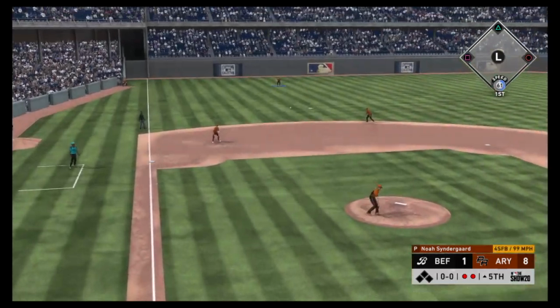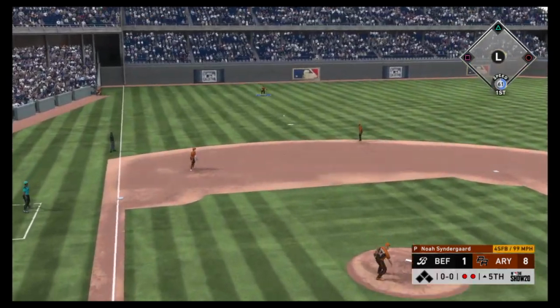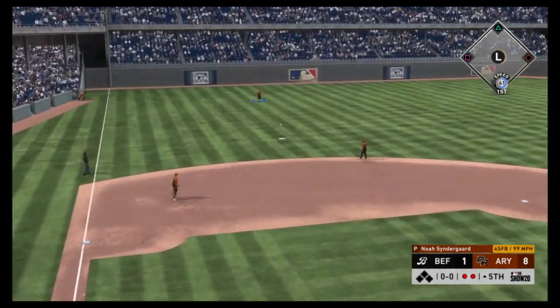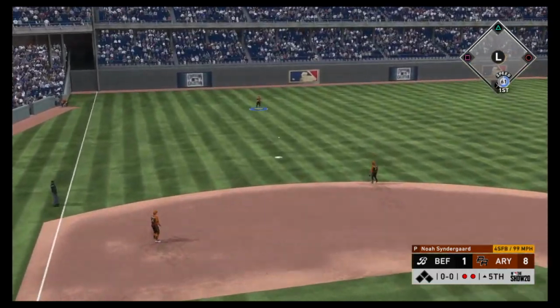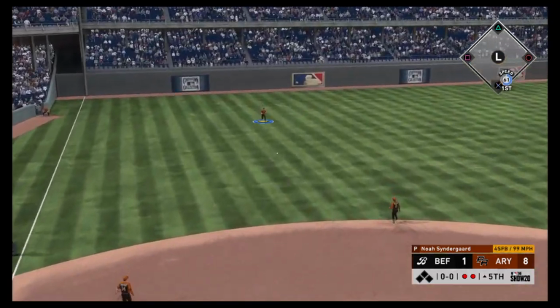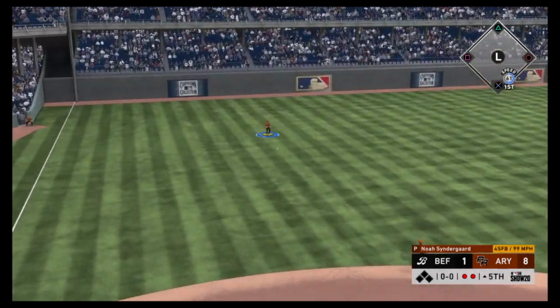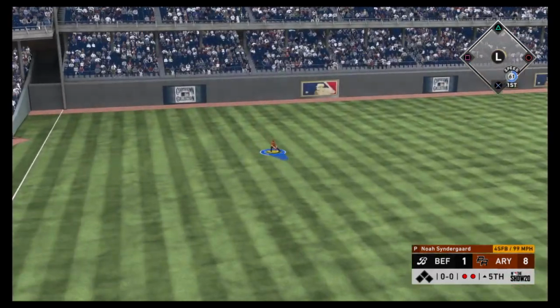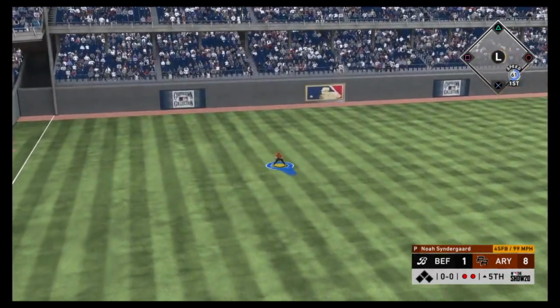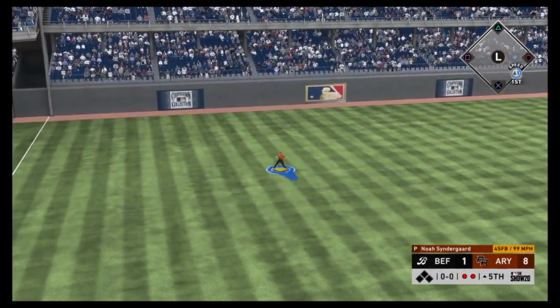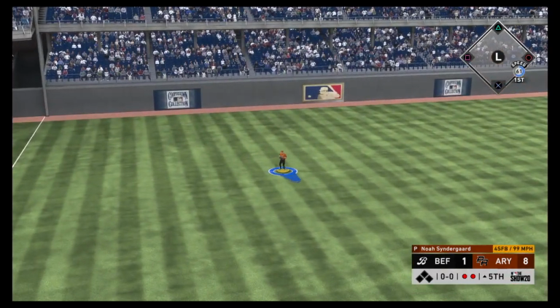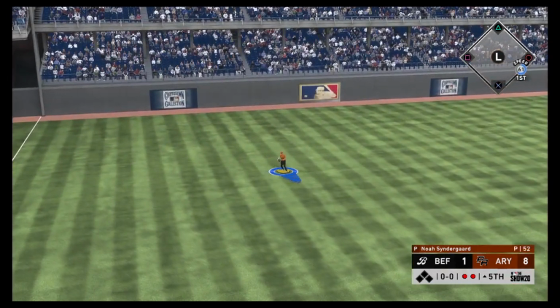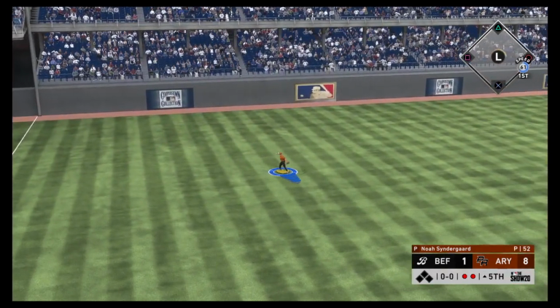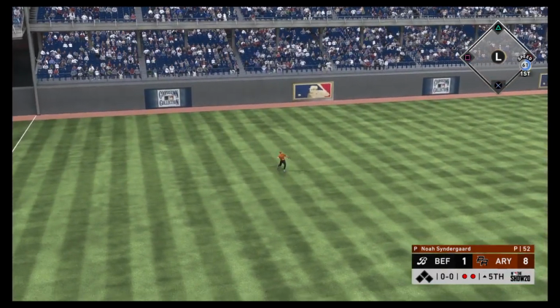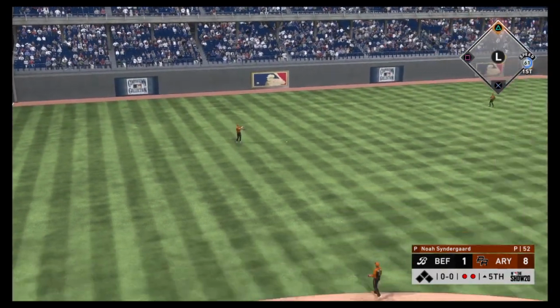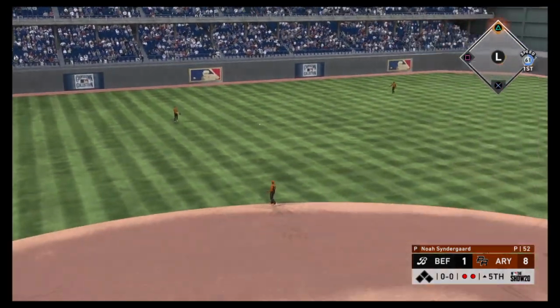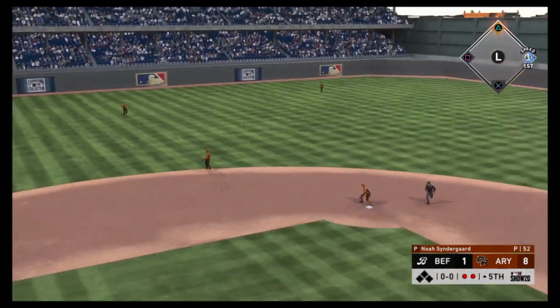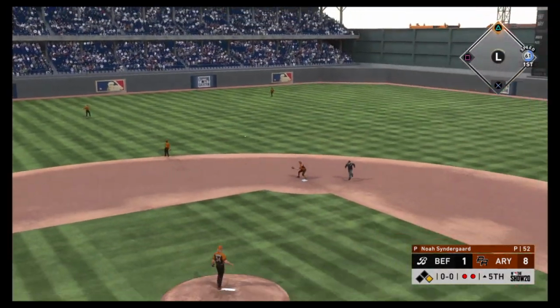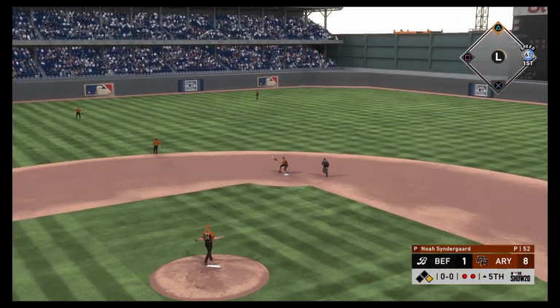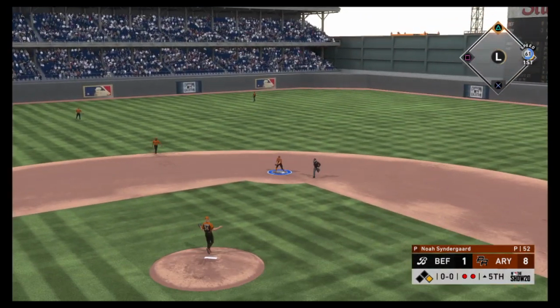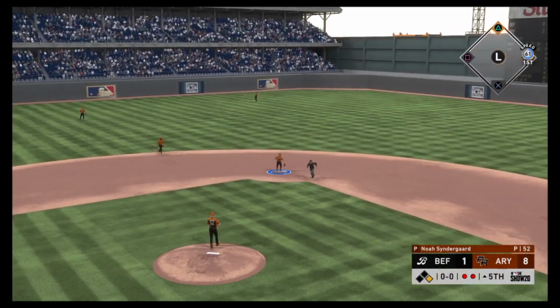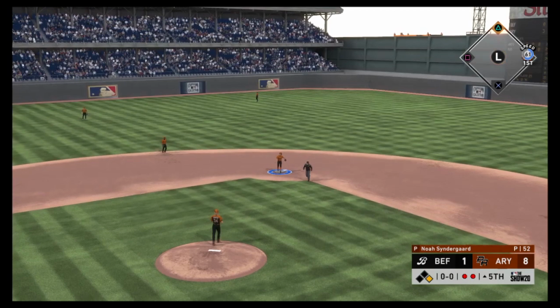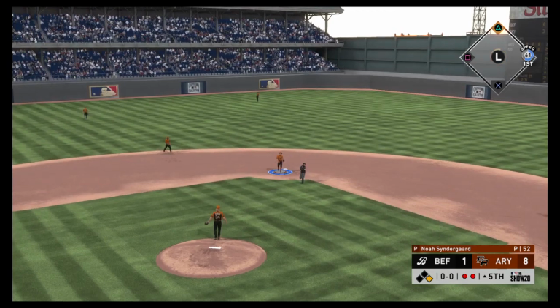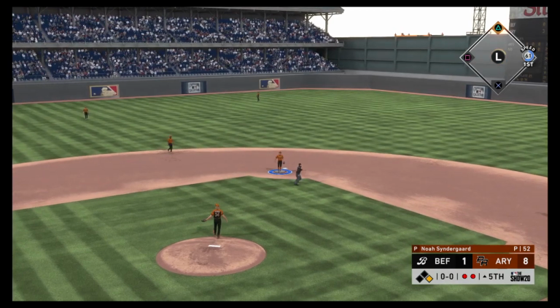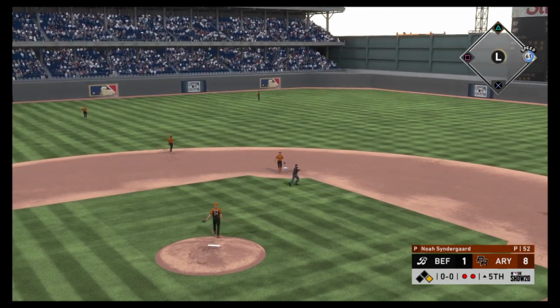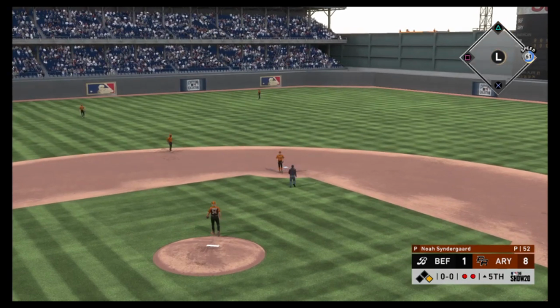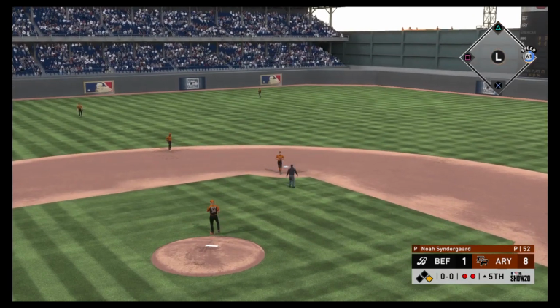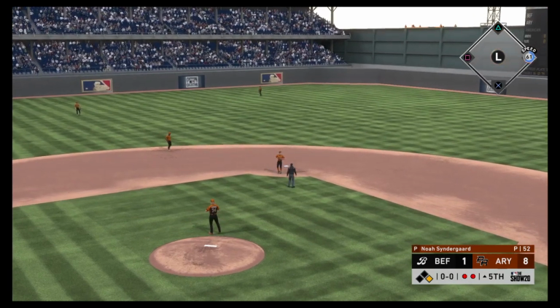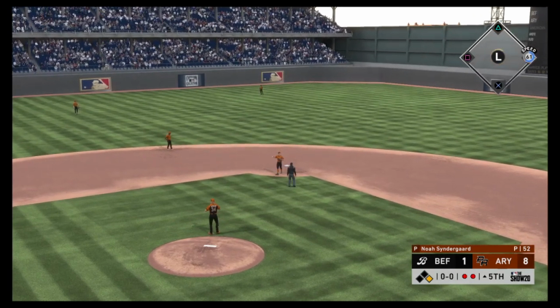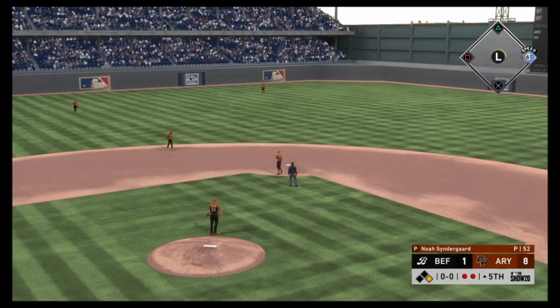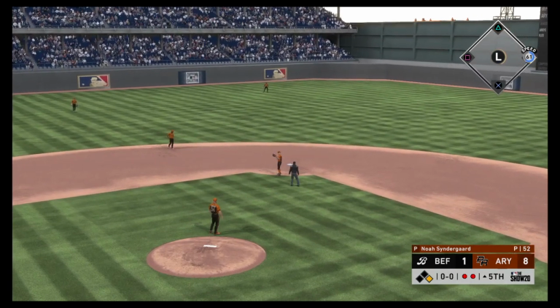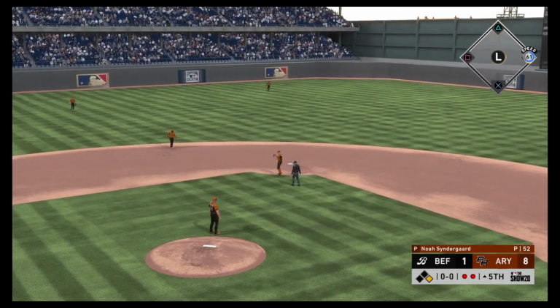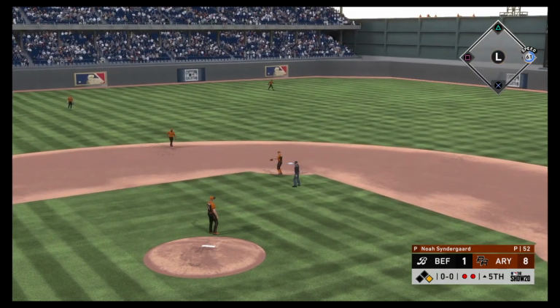Slap hard the opposite way — that gets down and the inning continues. The top of the fifth is still alive.